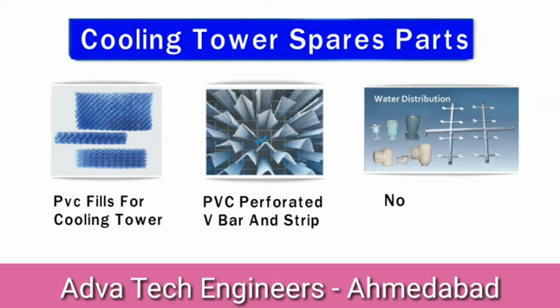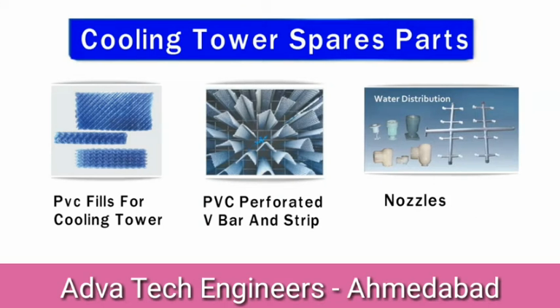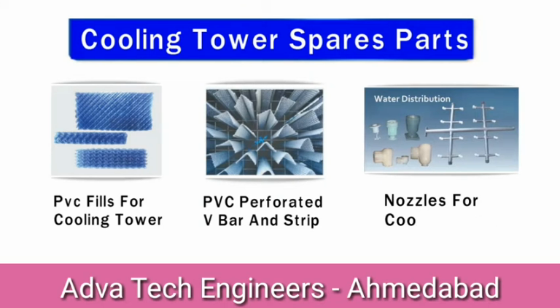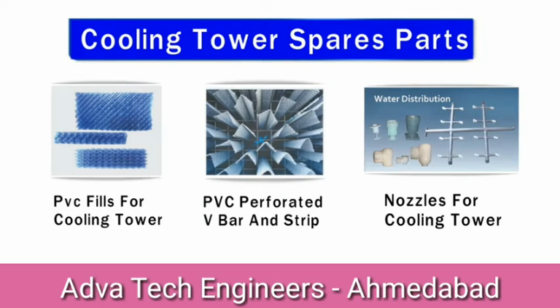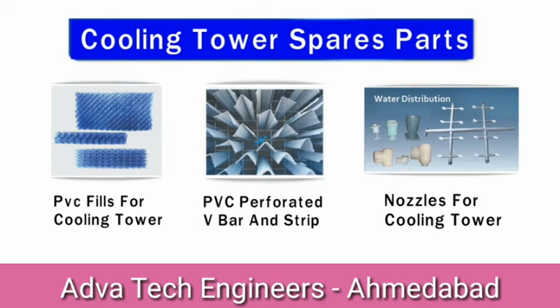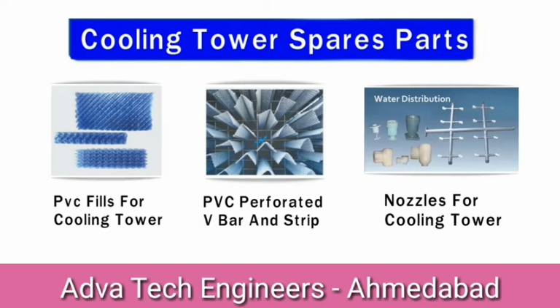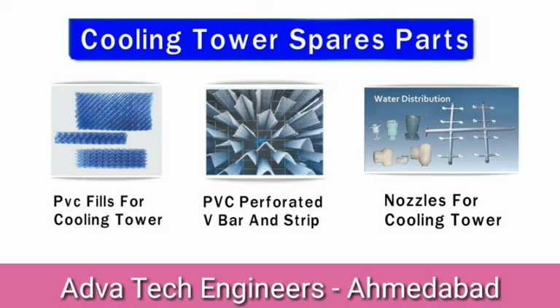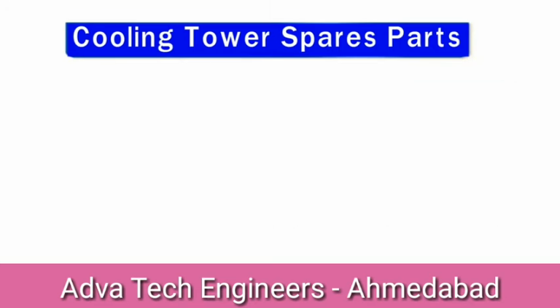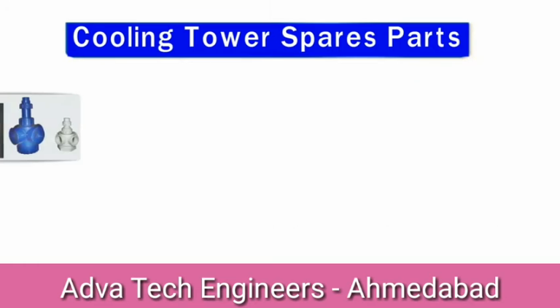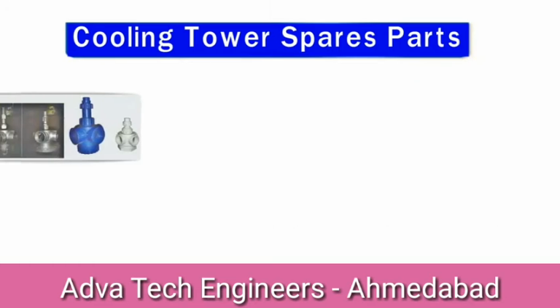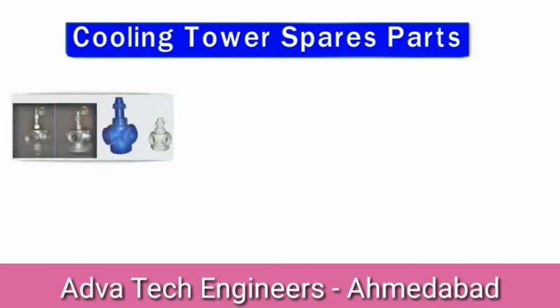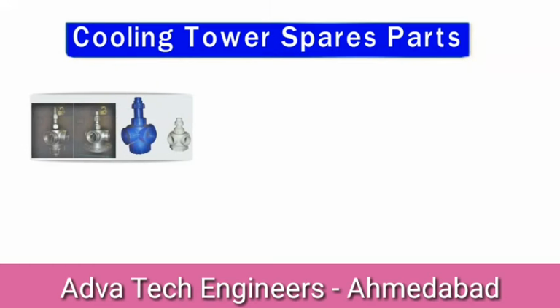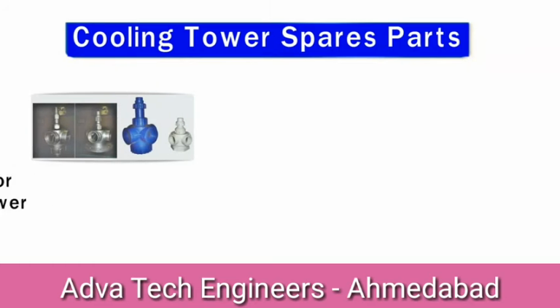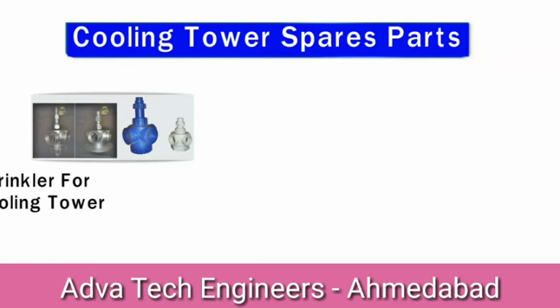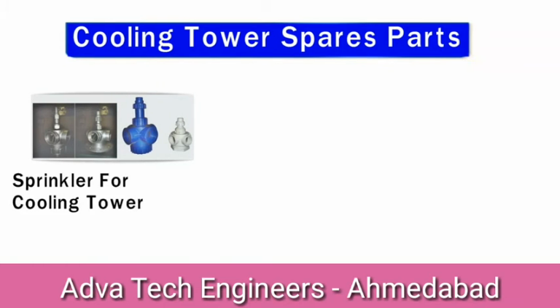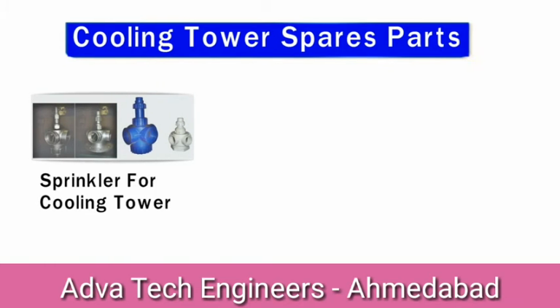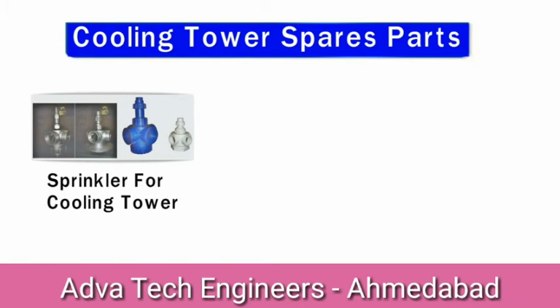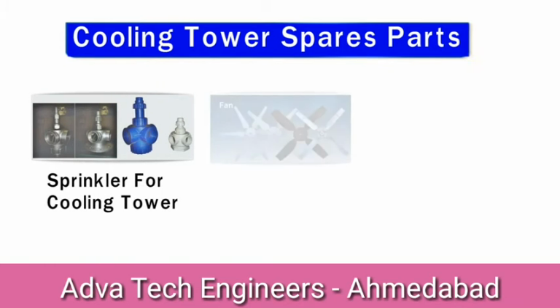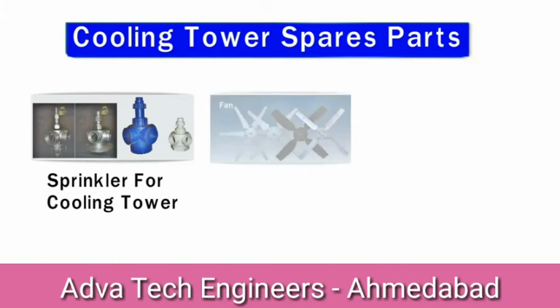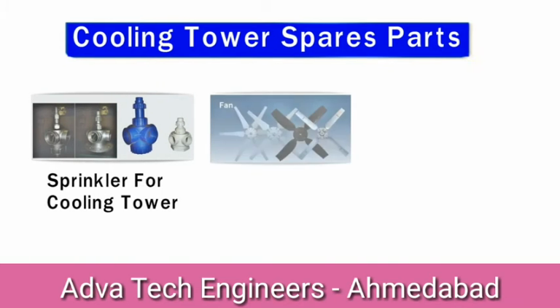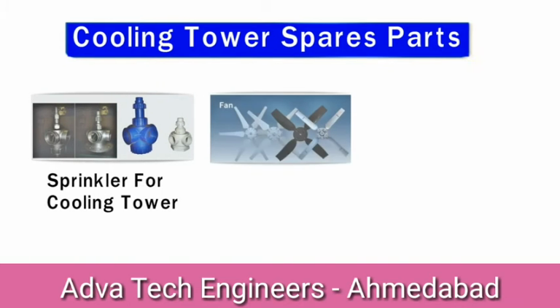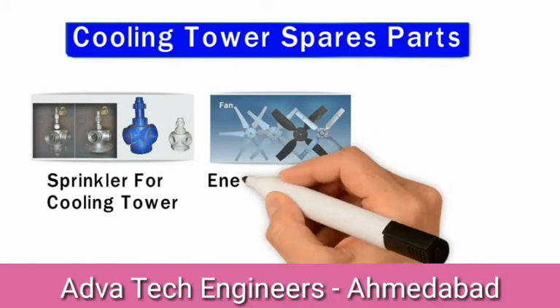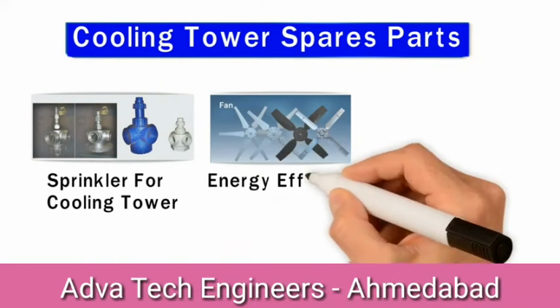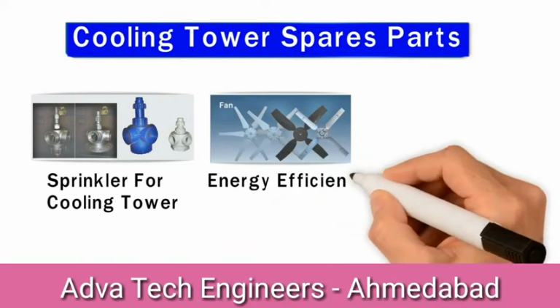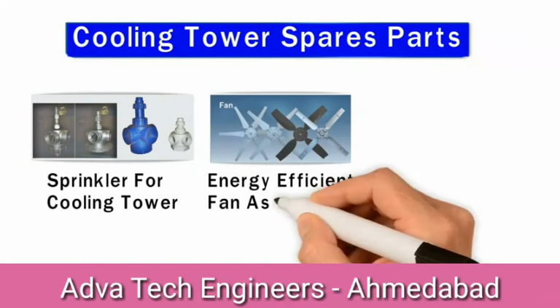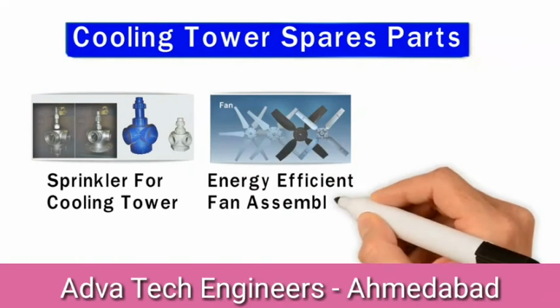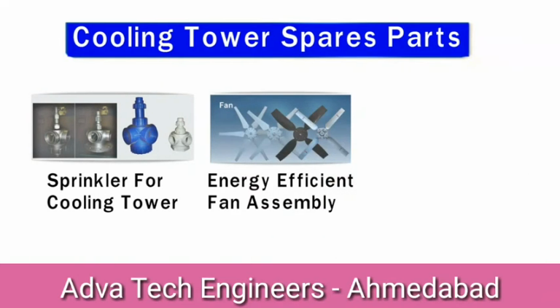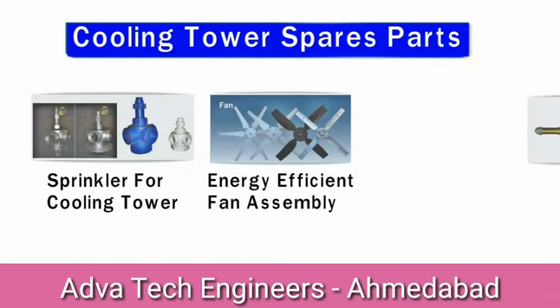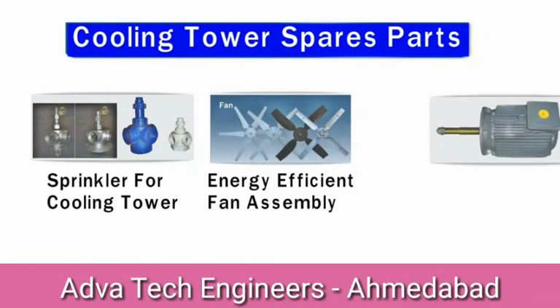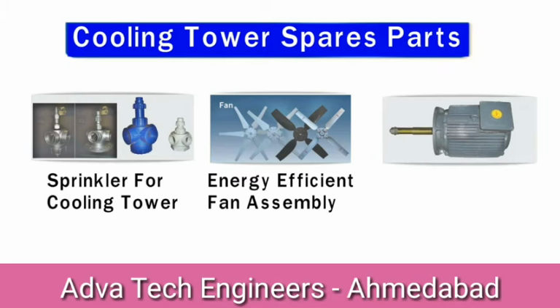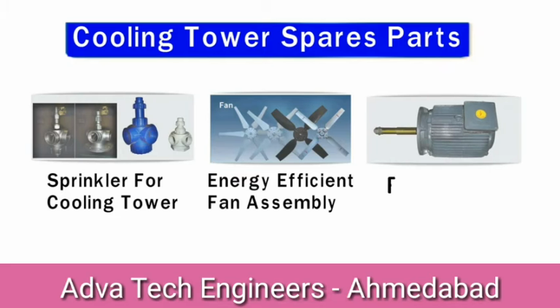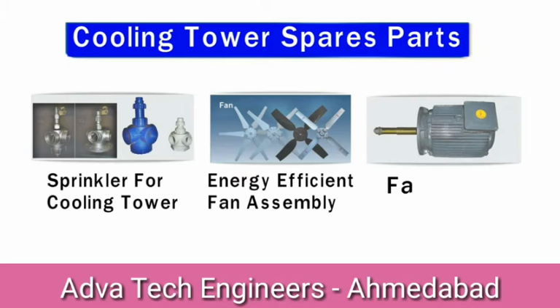Nozzle for cooling tower, sprinkler for cooling tower, energy efficient fan assembly, fan motor.